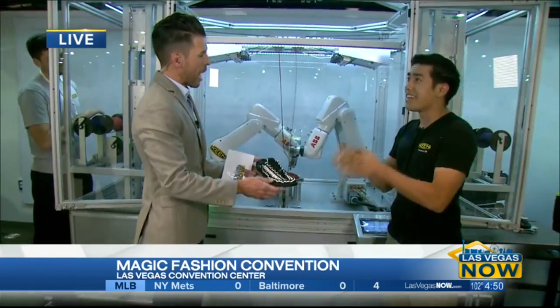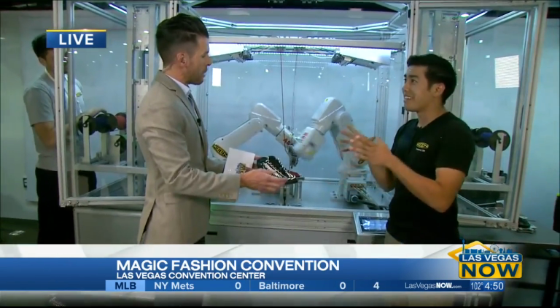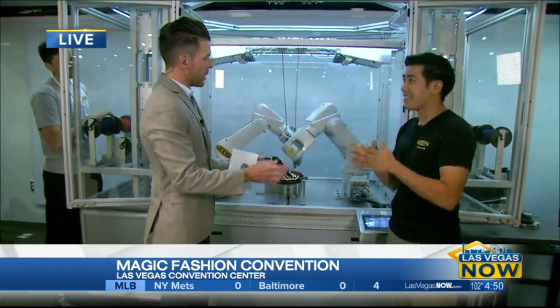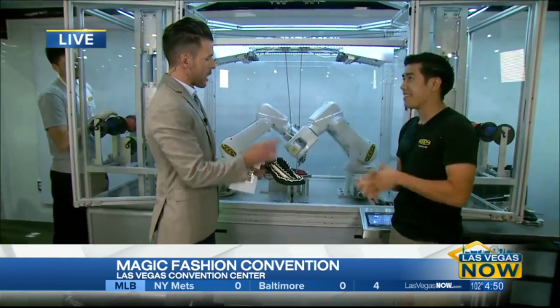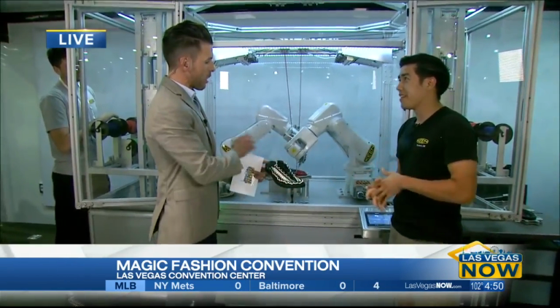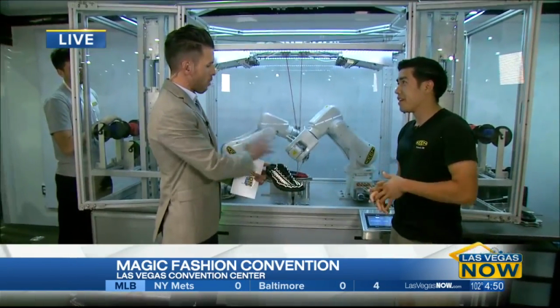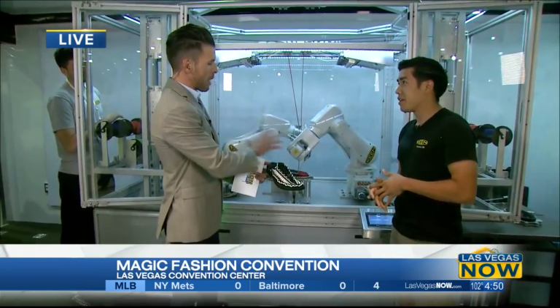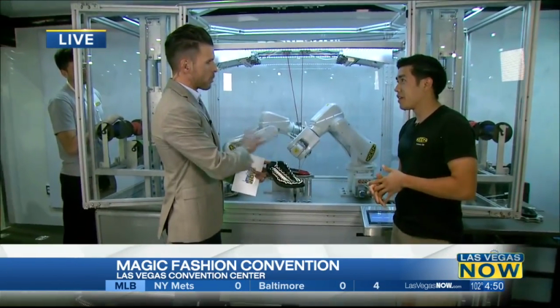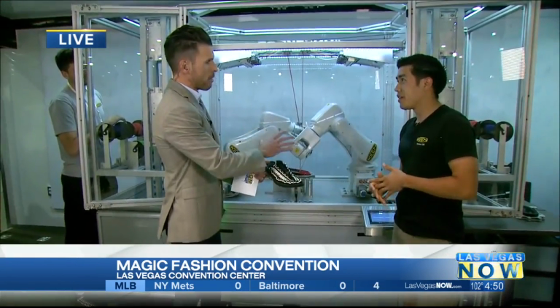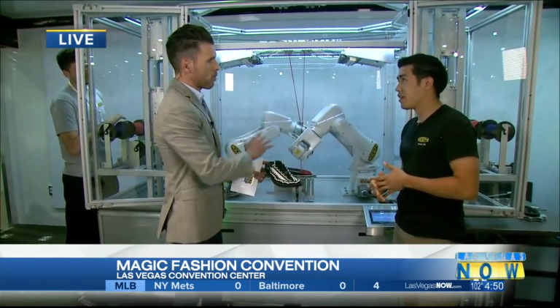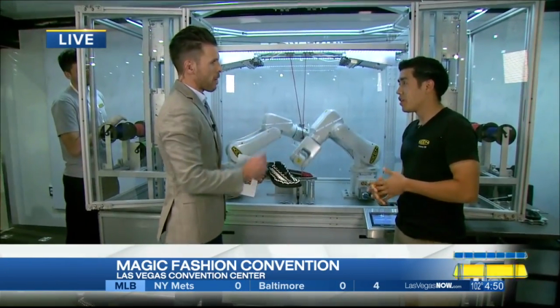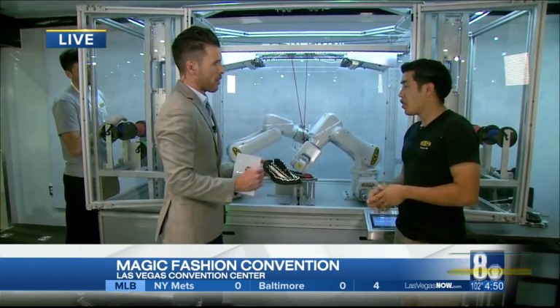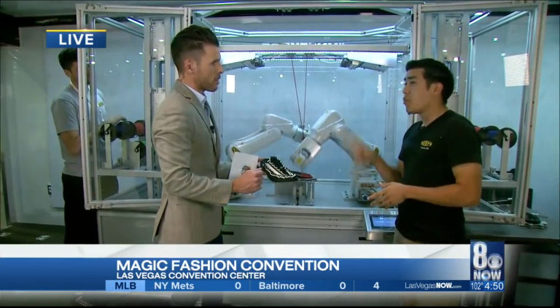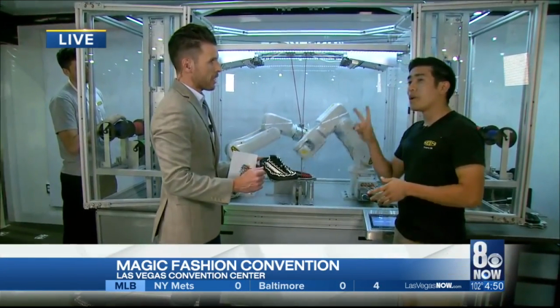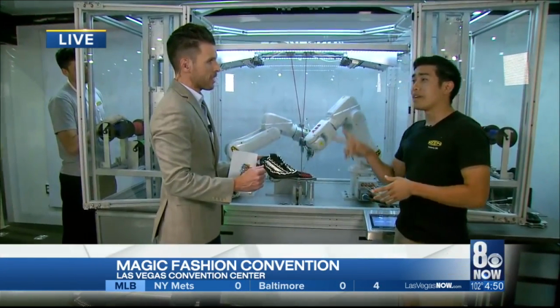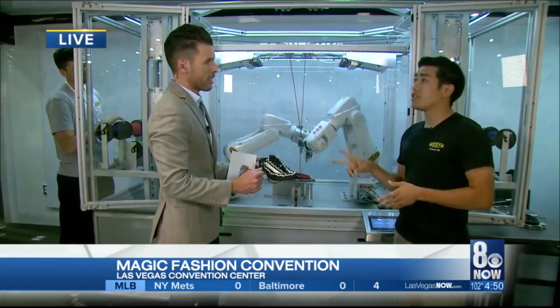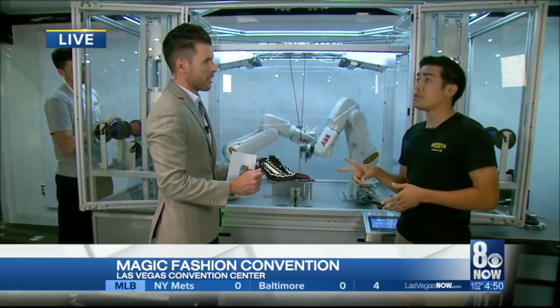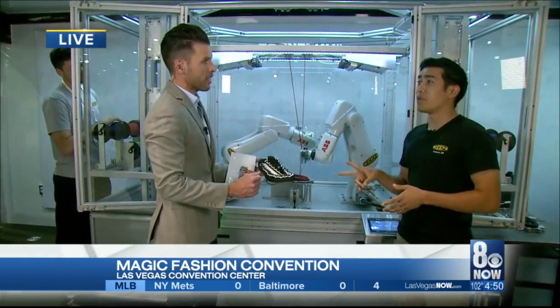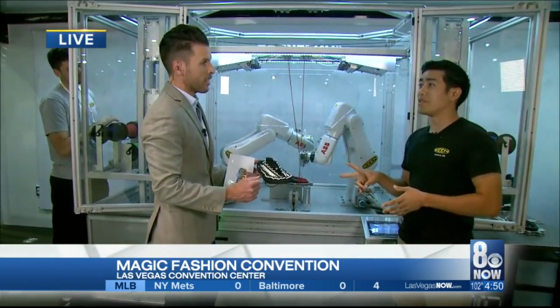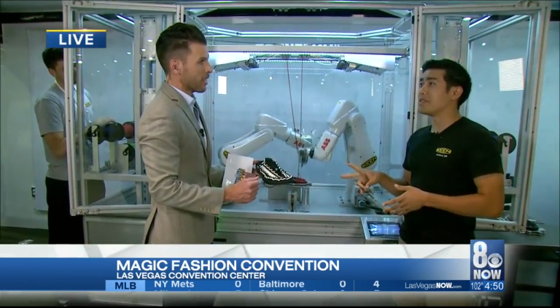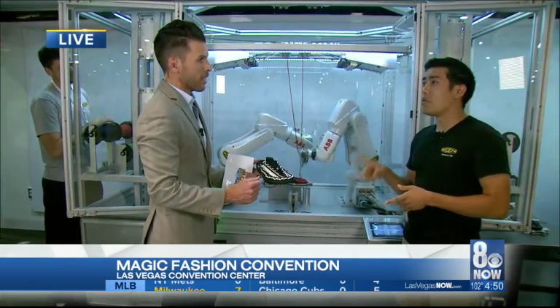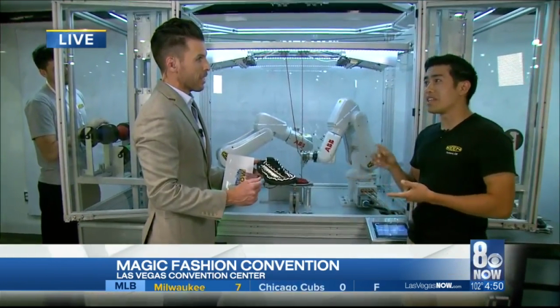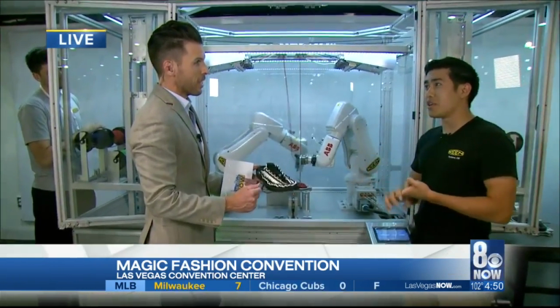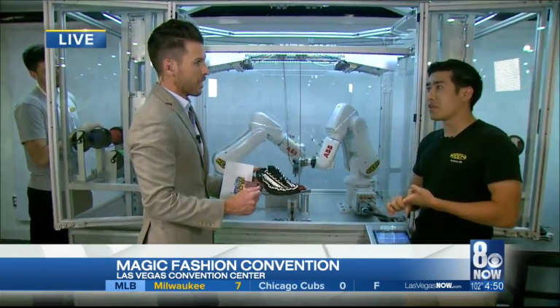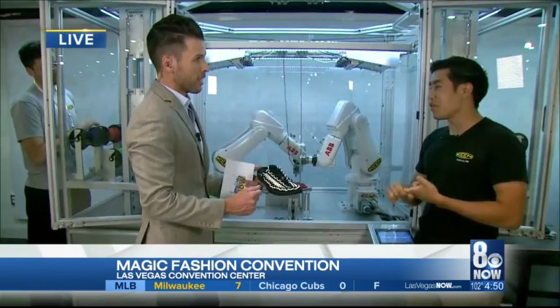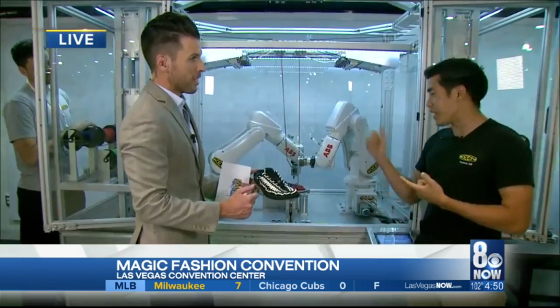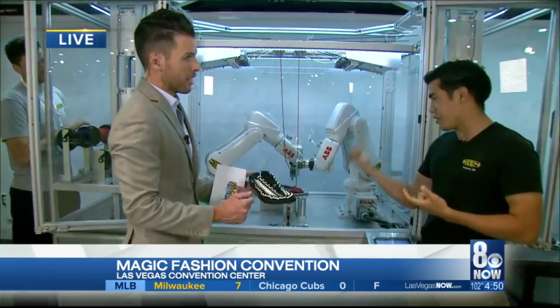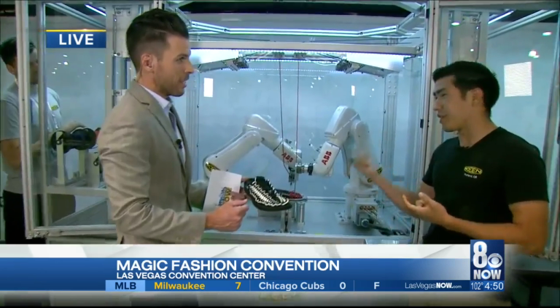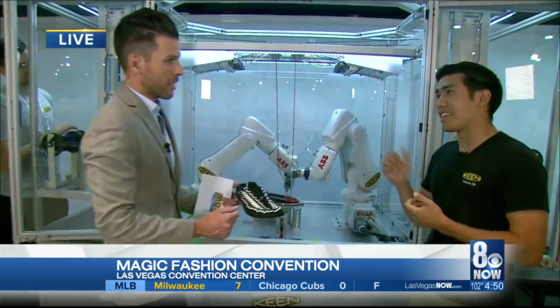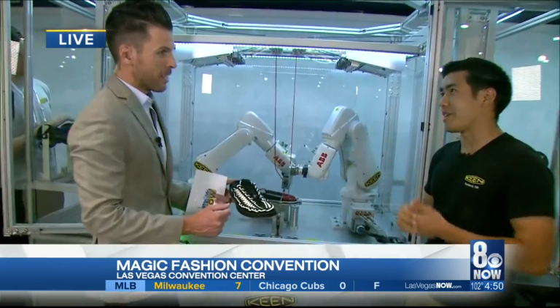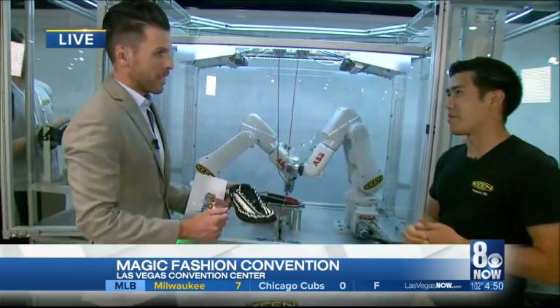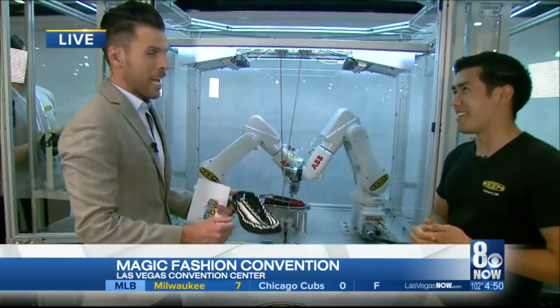How many of these robots do we have floating around here? We only have two in the world — one in Tokyo and you're looking at the other one.